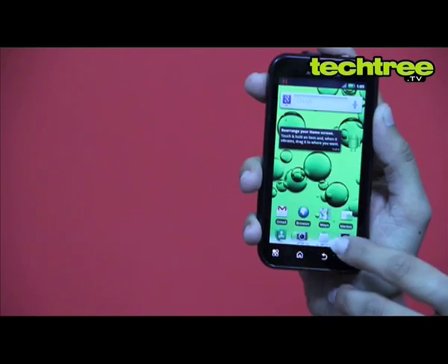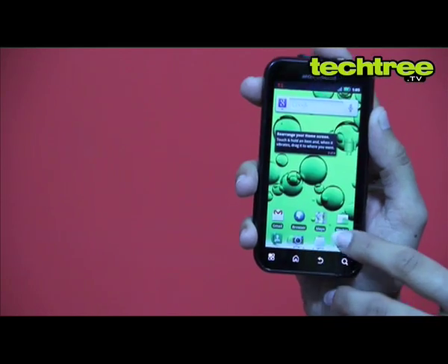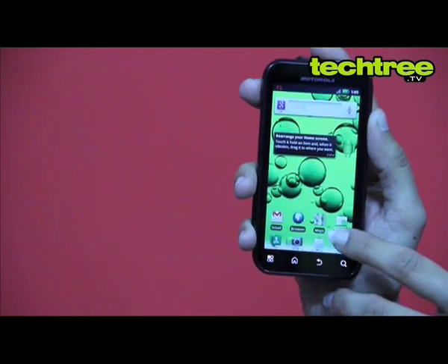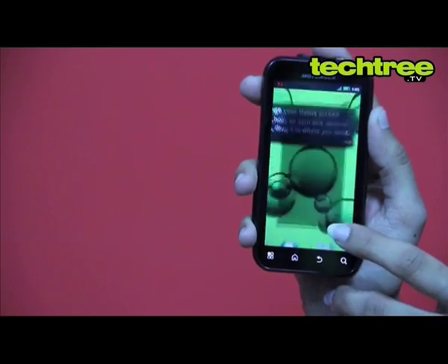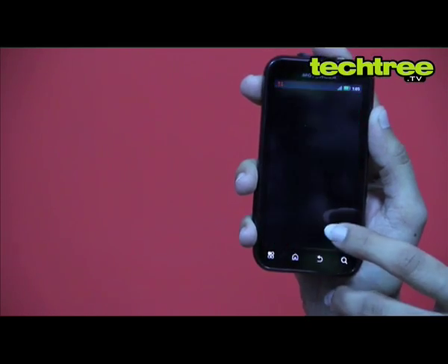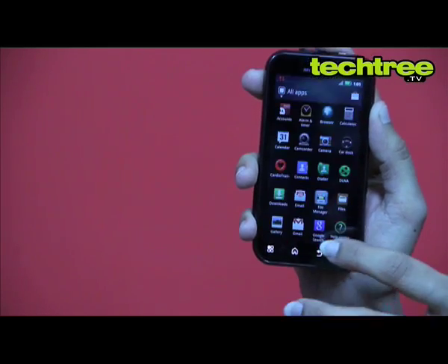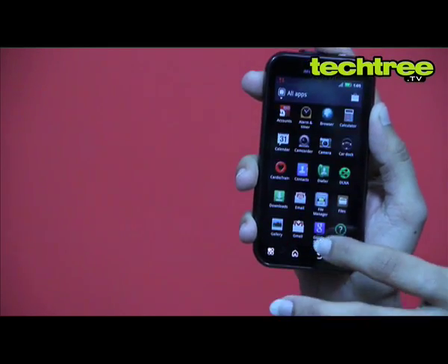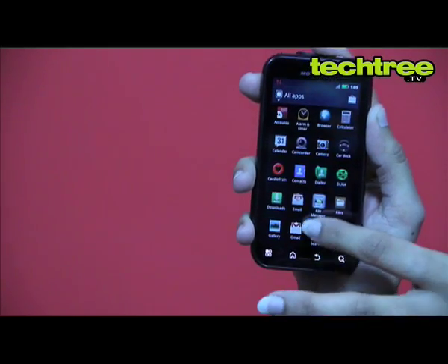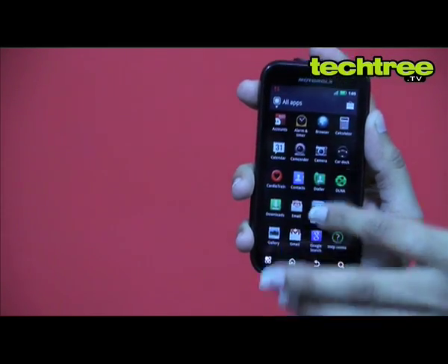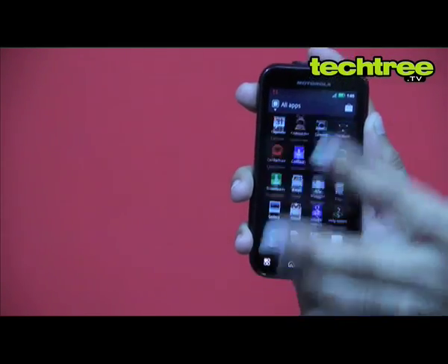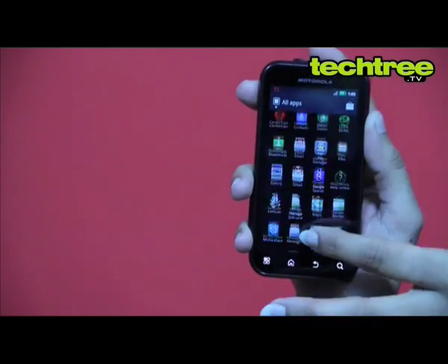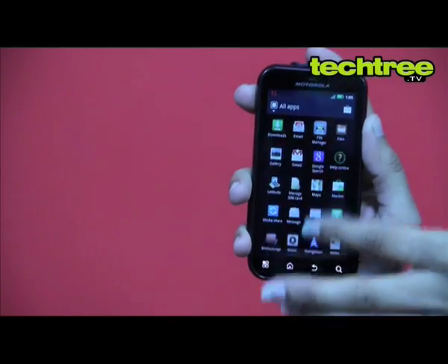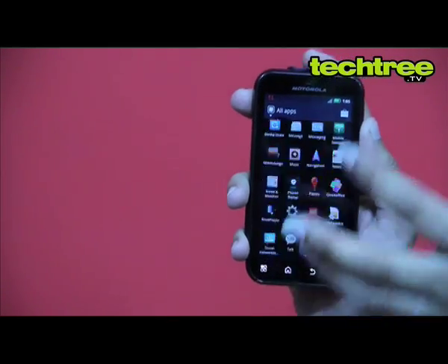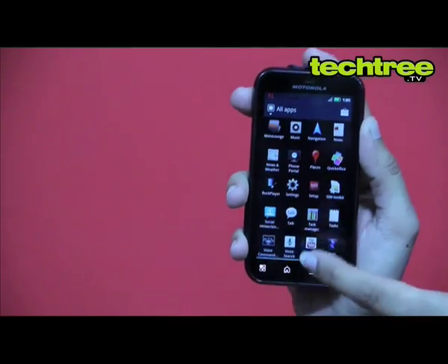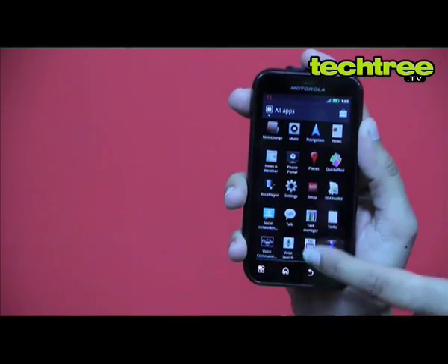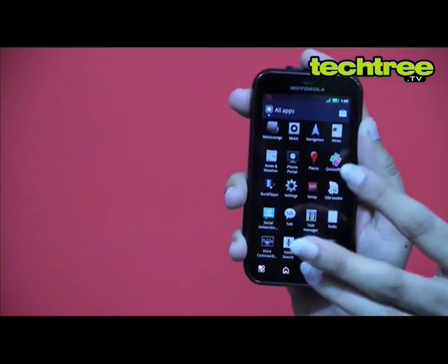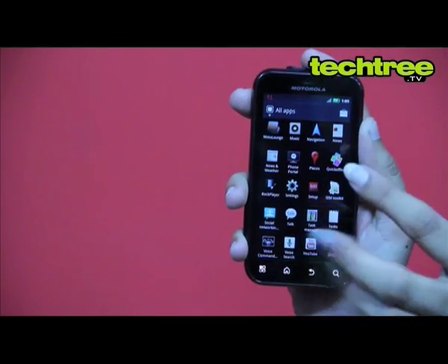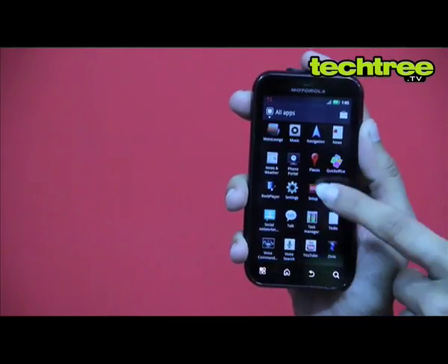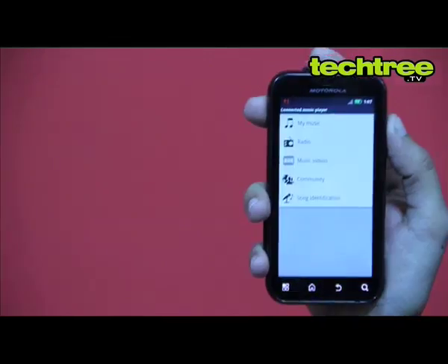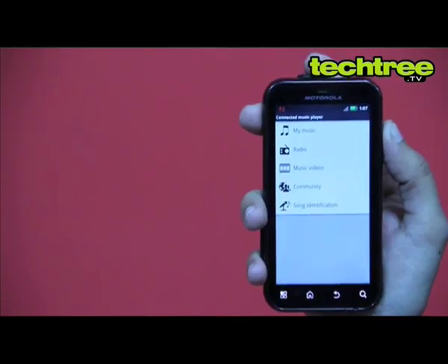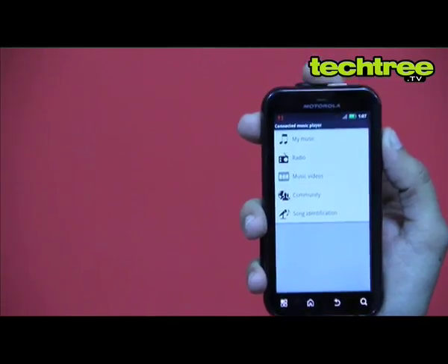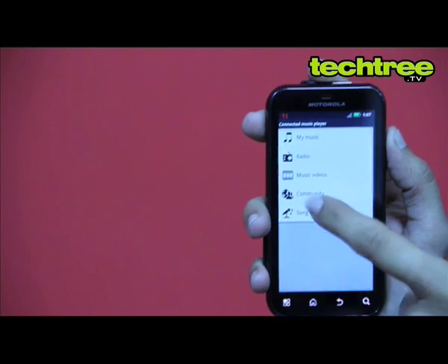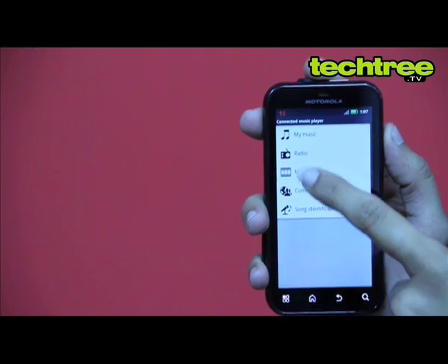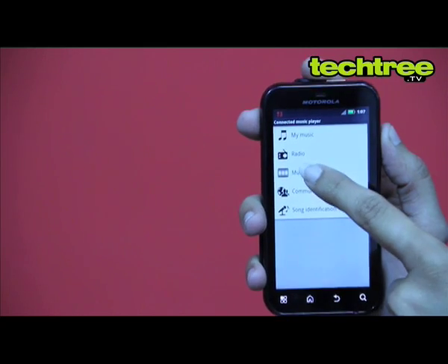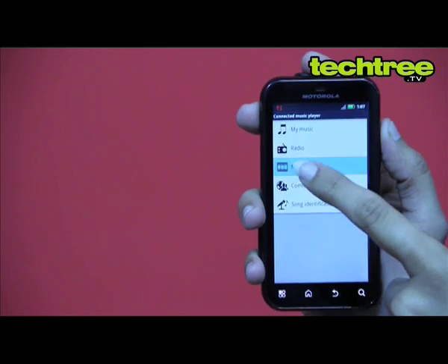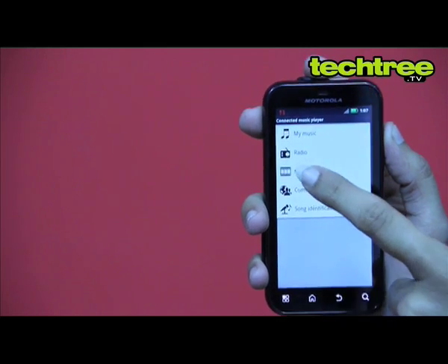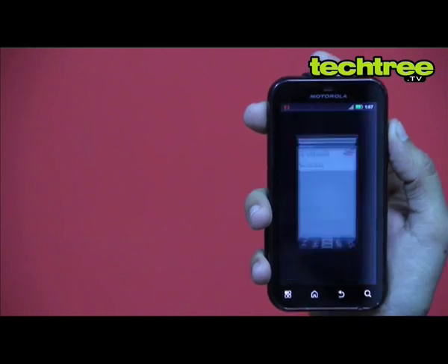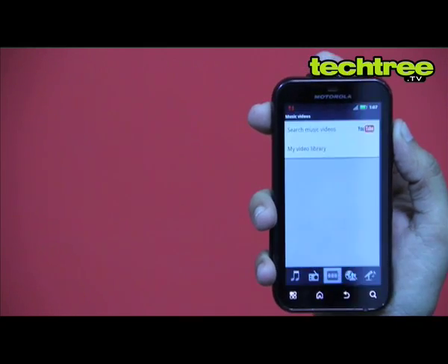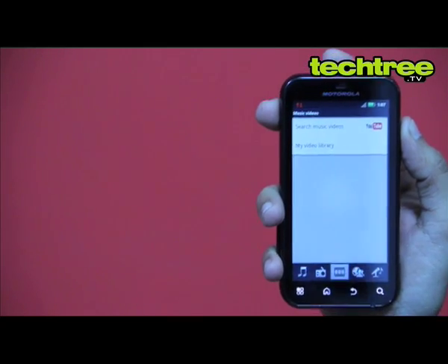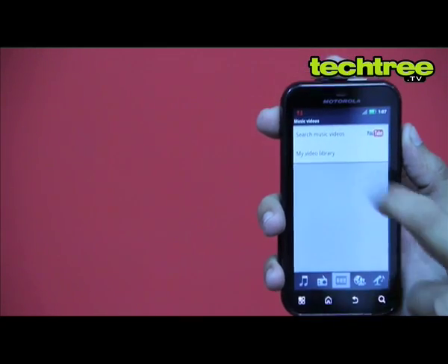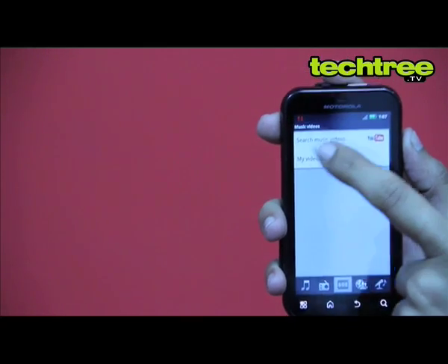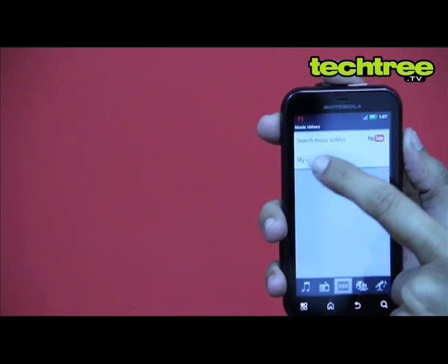The device comes with a decent battery that can keep it powered for well over a day at normal usage. However, the multimedia capabilities of the phone could have been better.